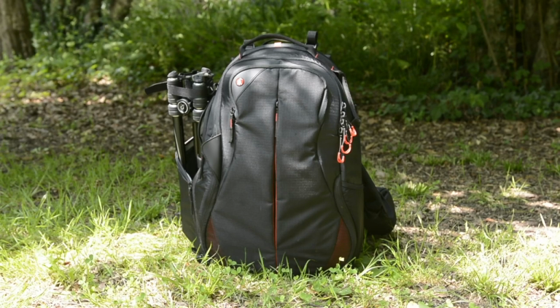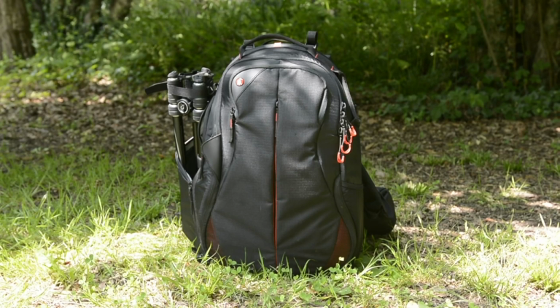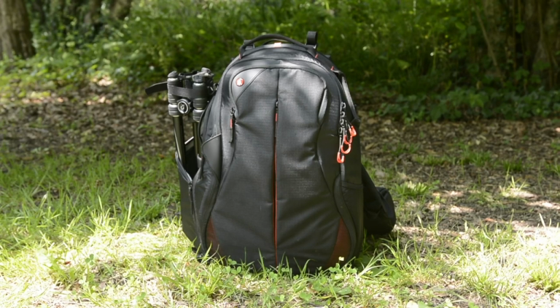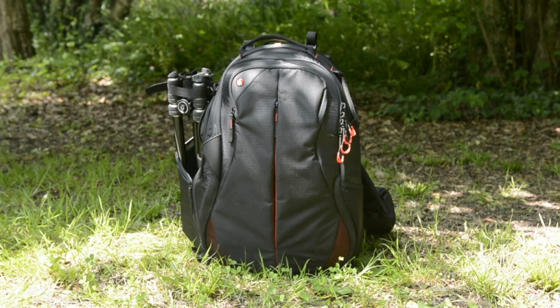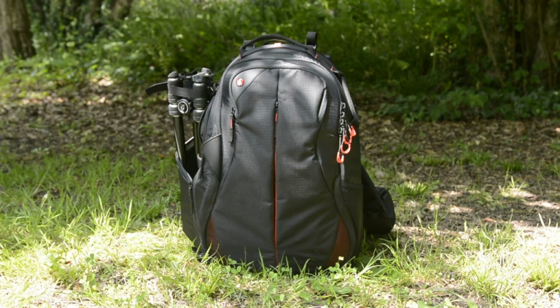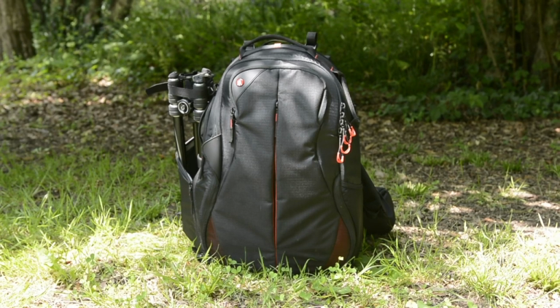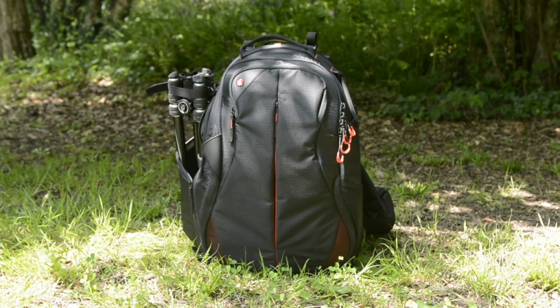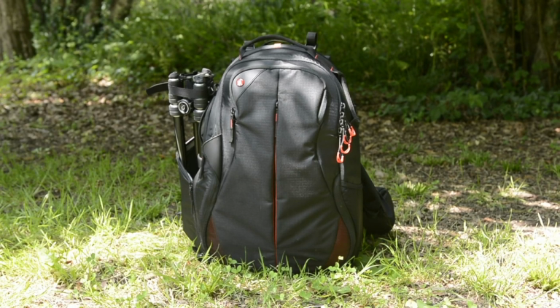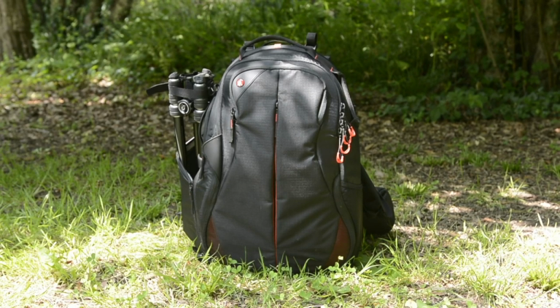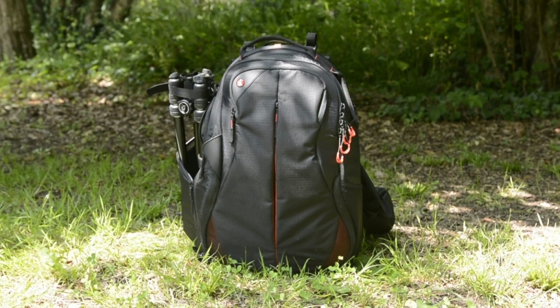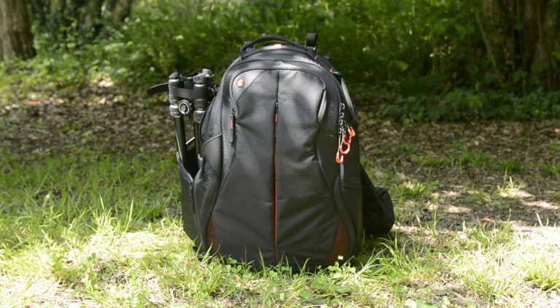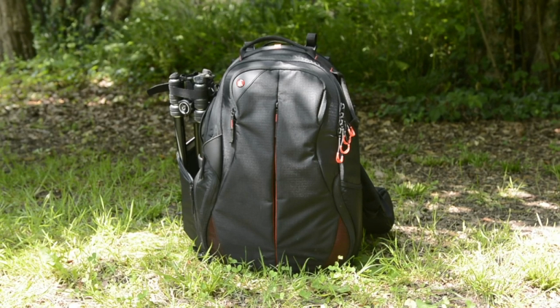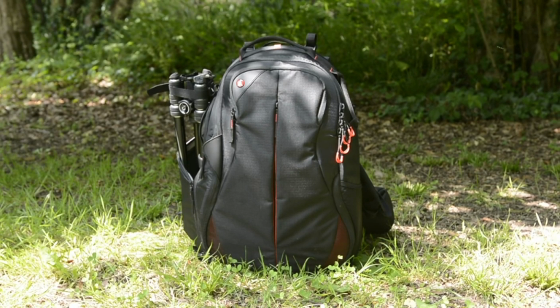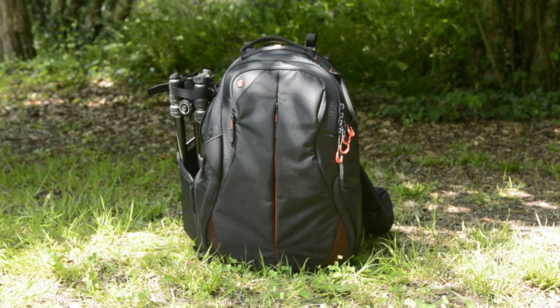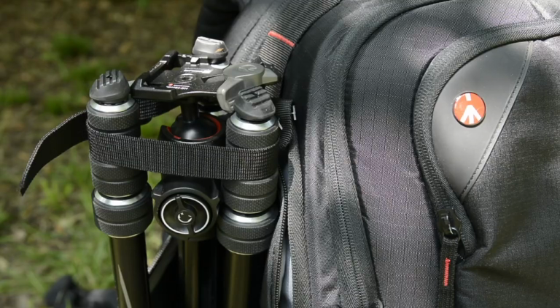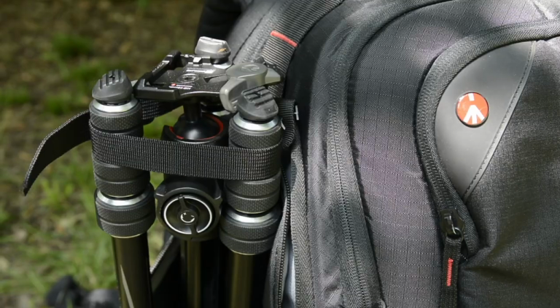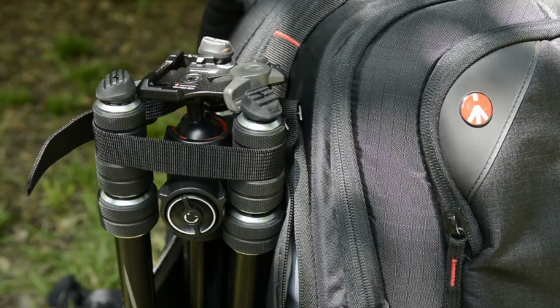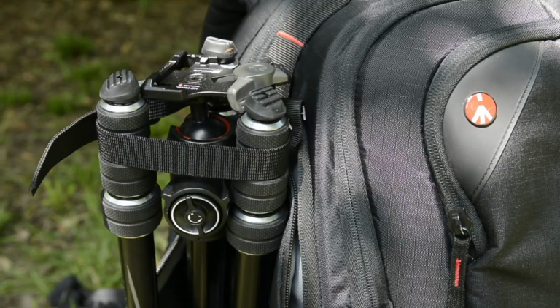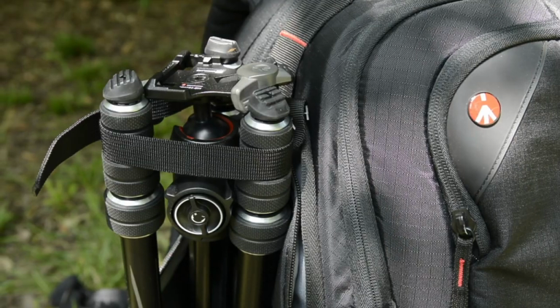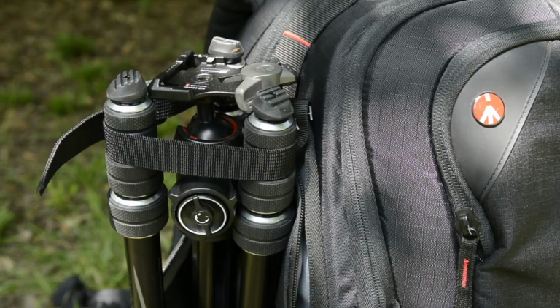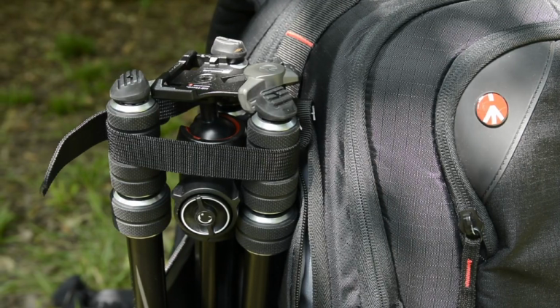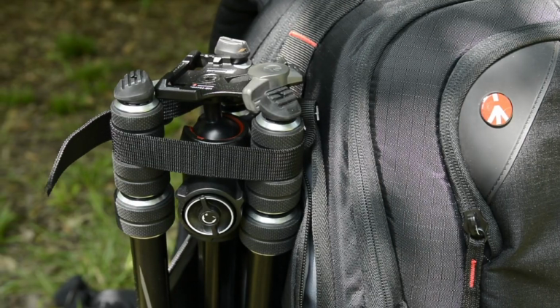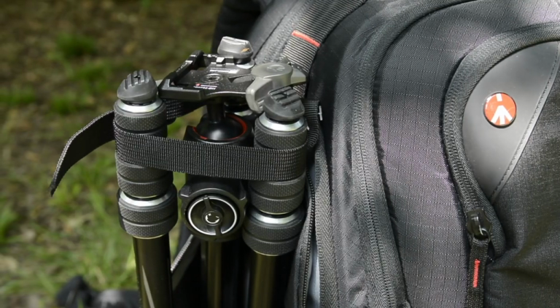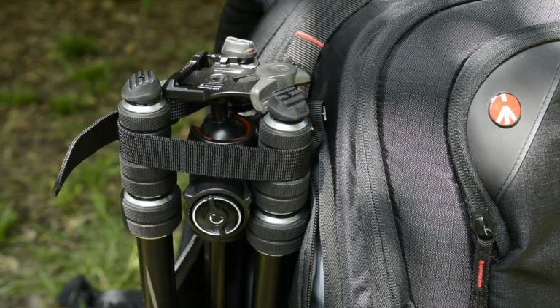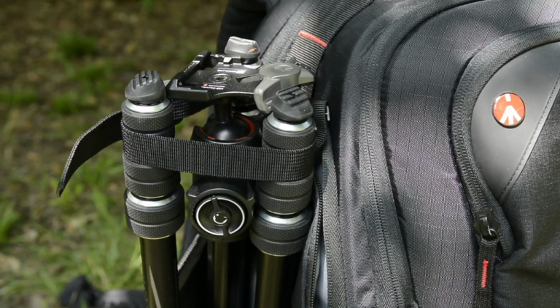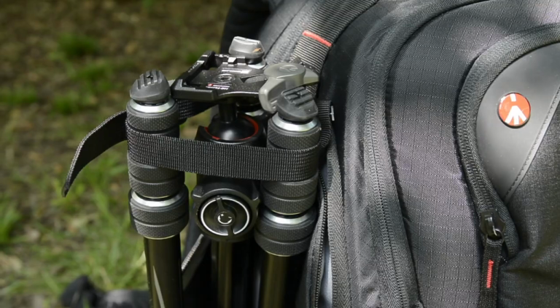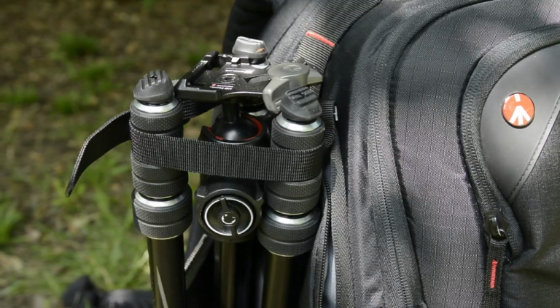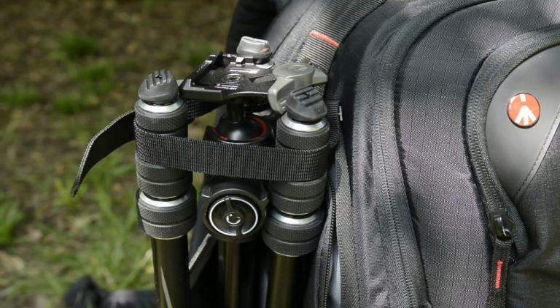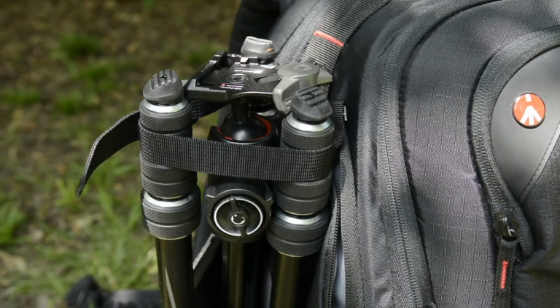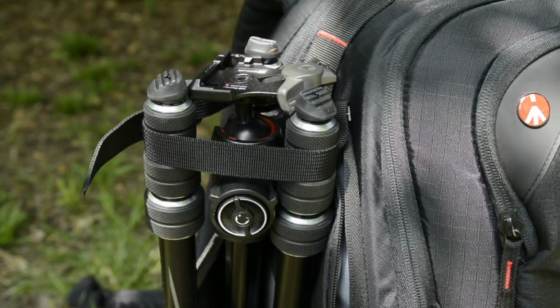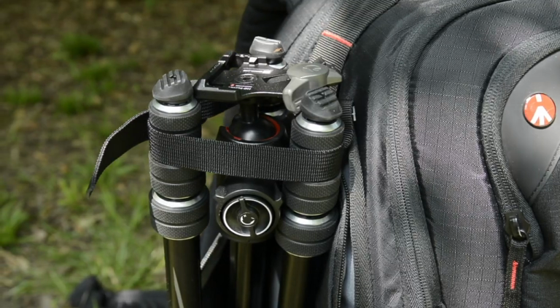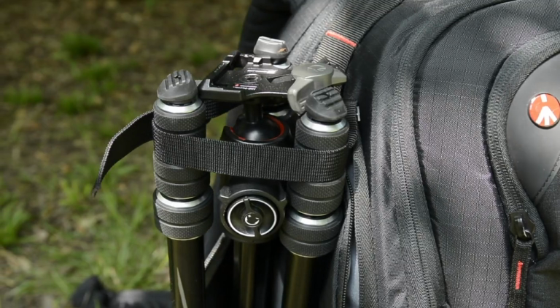Hi there, my name is Luke, welcome back to Photobite and today we're checking out the Manfrotto B3 Advanced. Let's get into it.